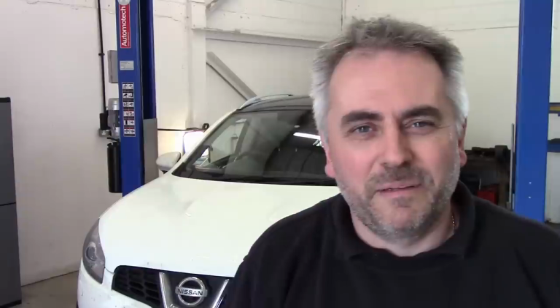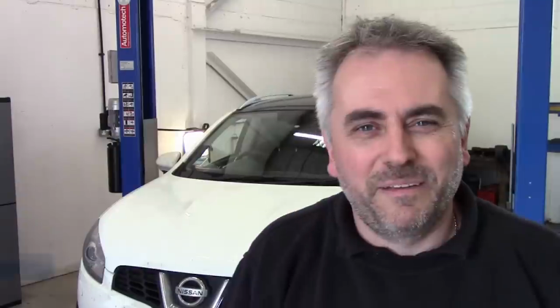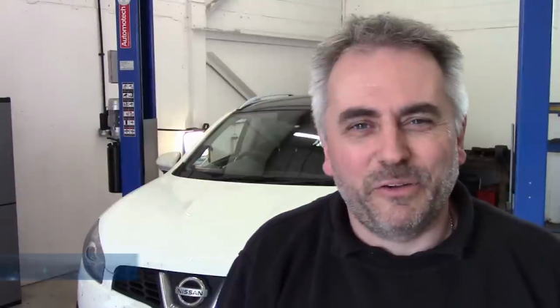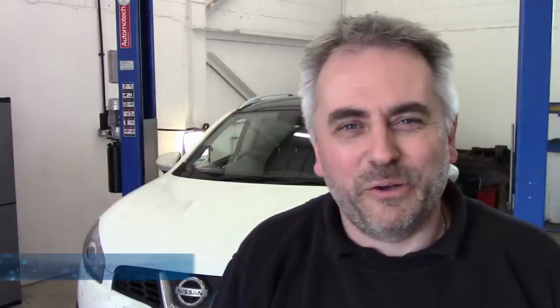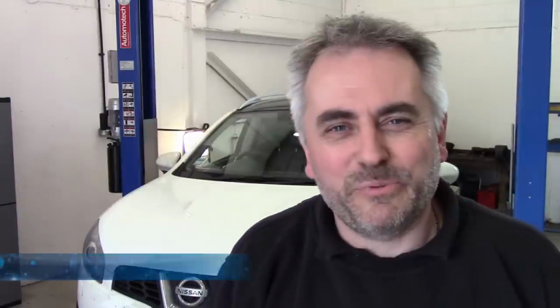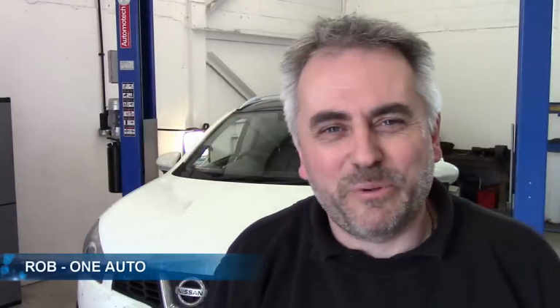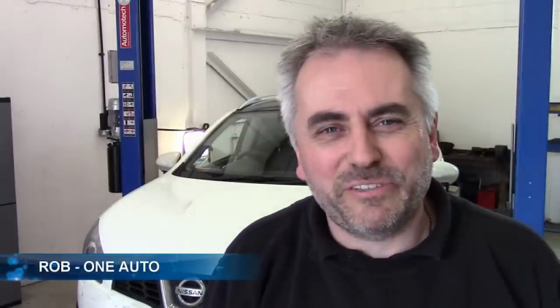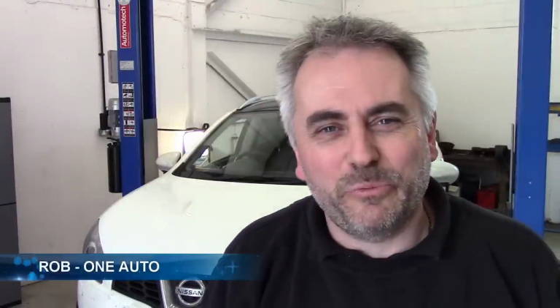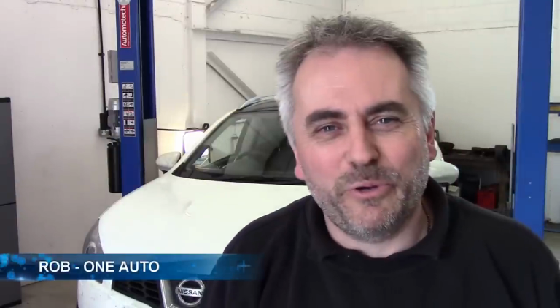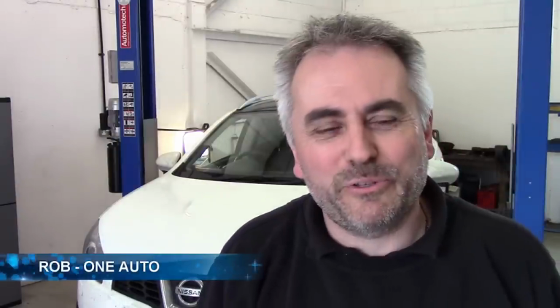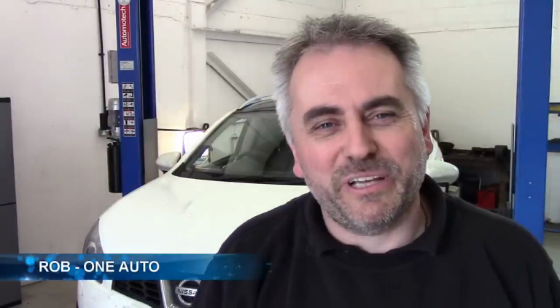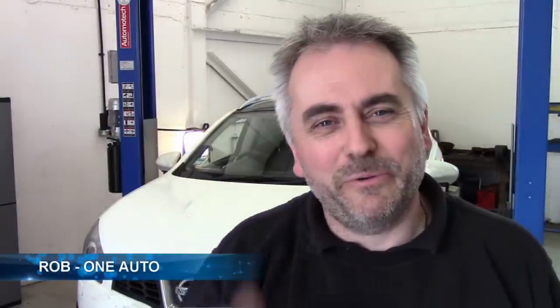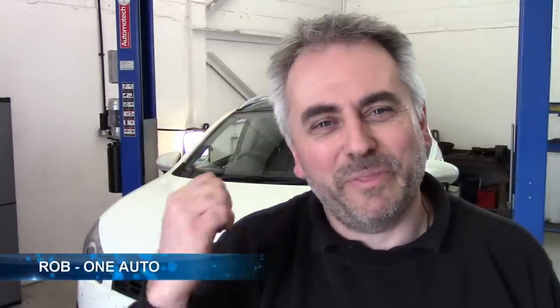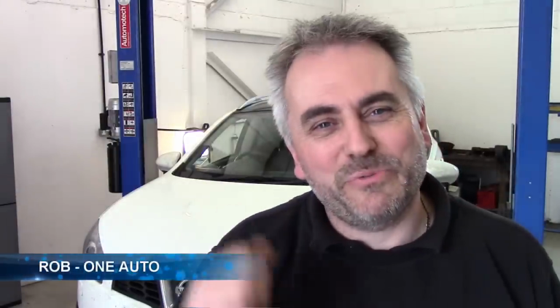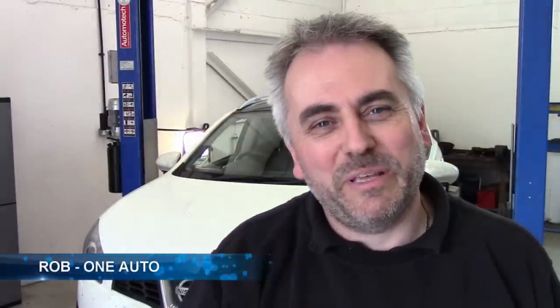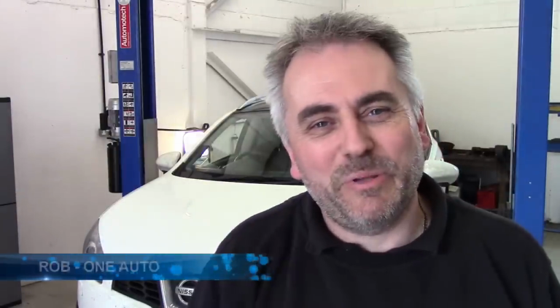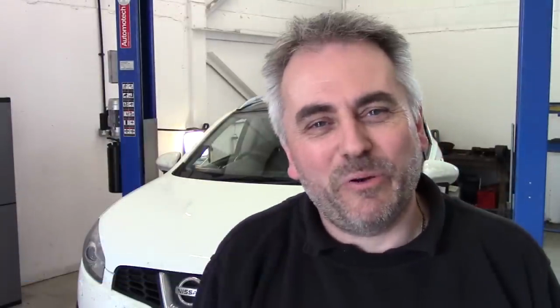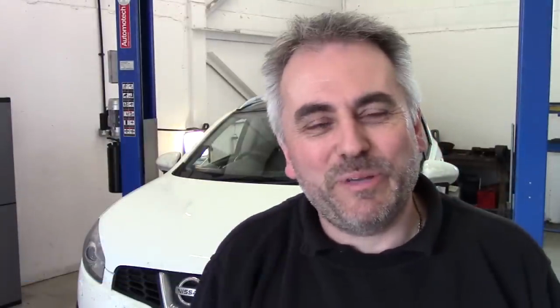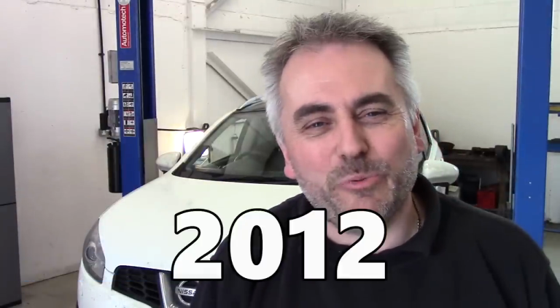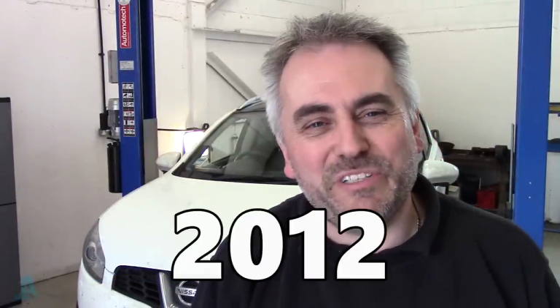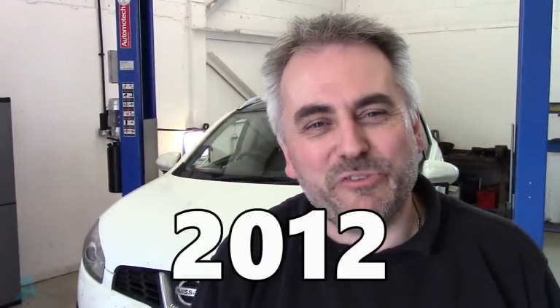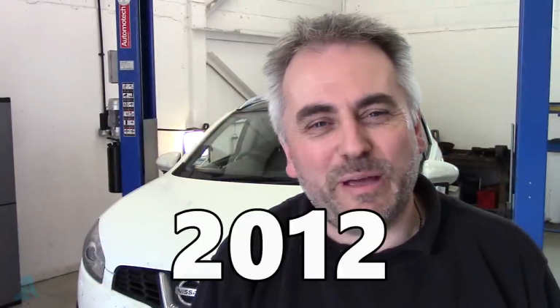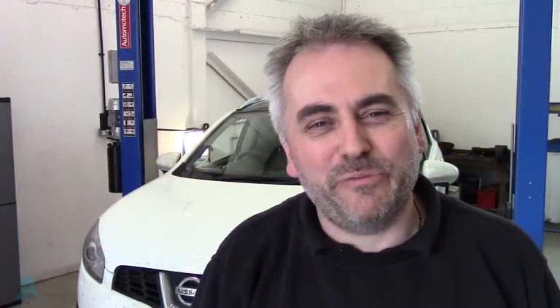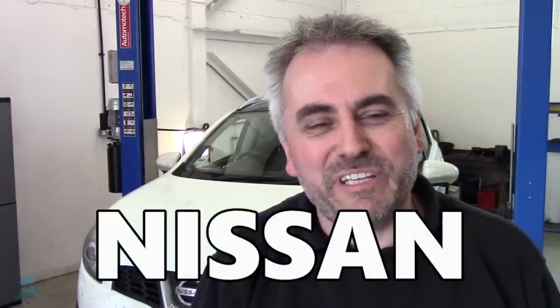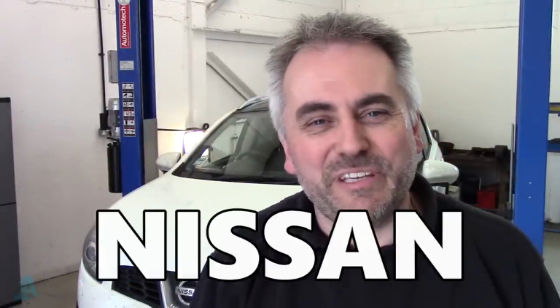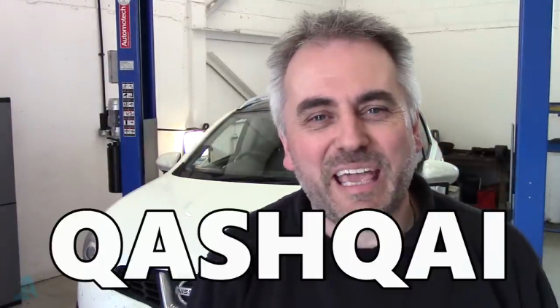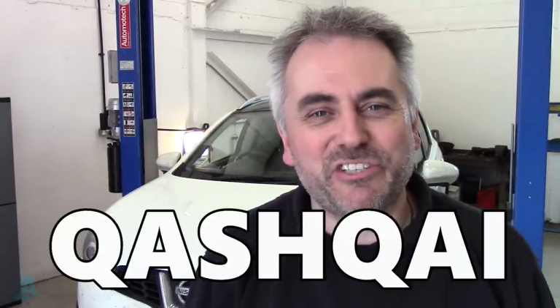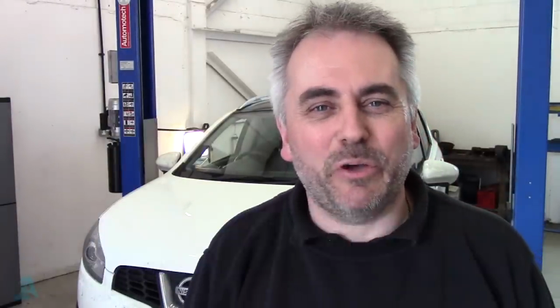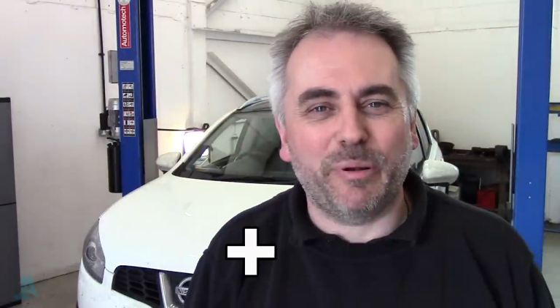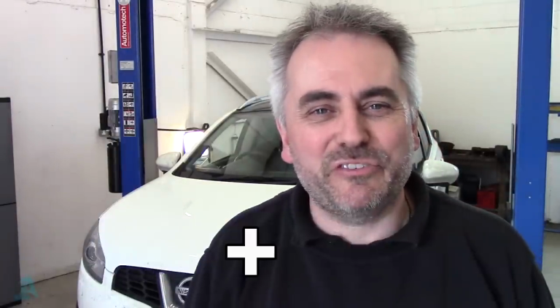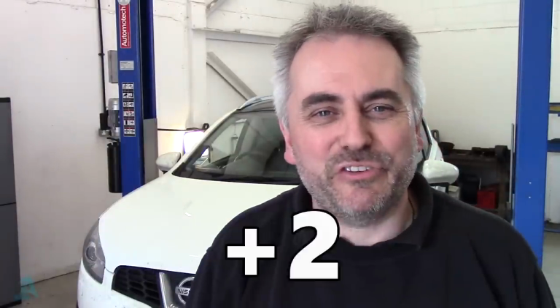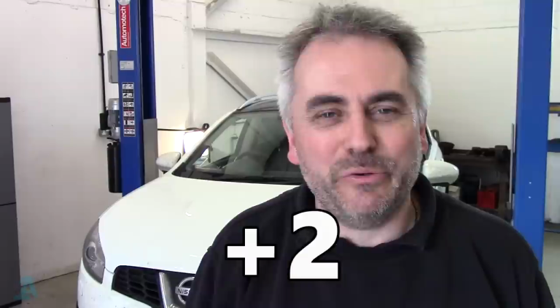Hi guys, welcome back to the One Auto Channel. I've got this one here behind me, a 2012 Nissan Qashqai Plus 2.